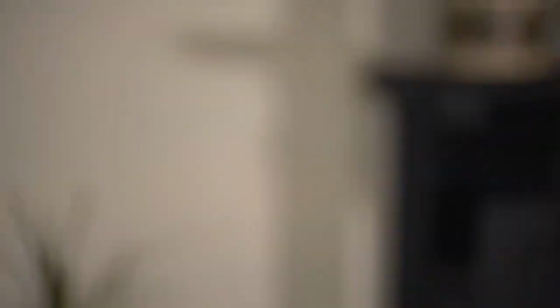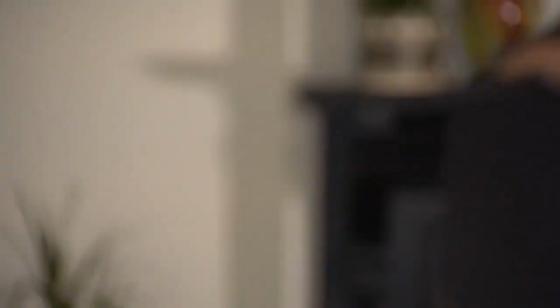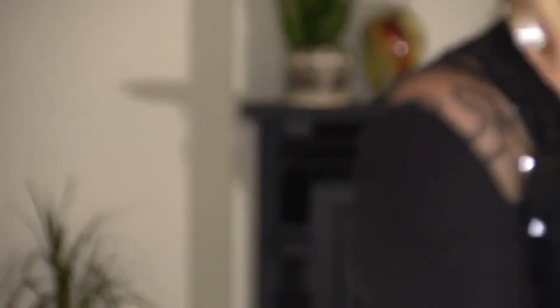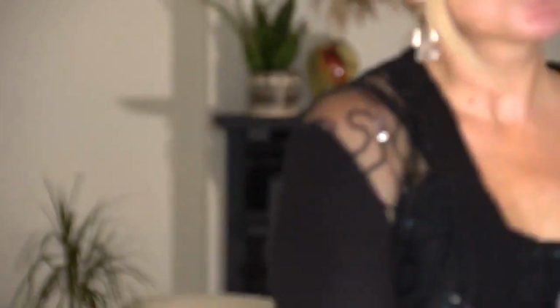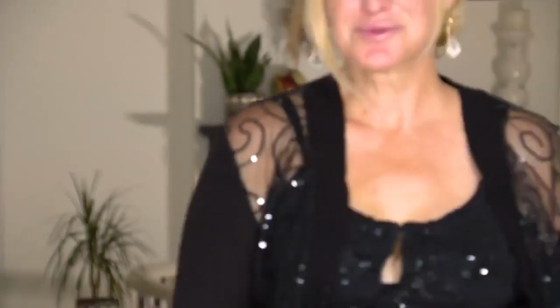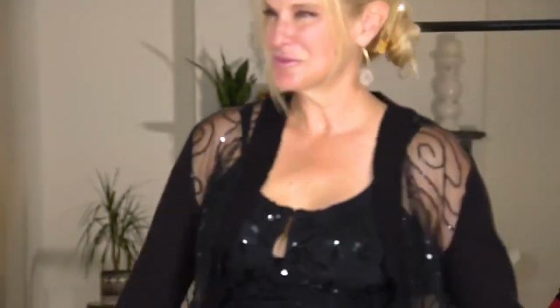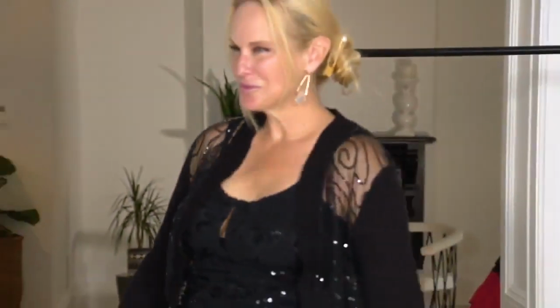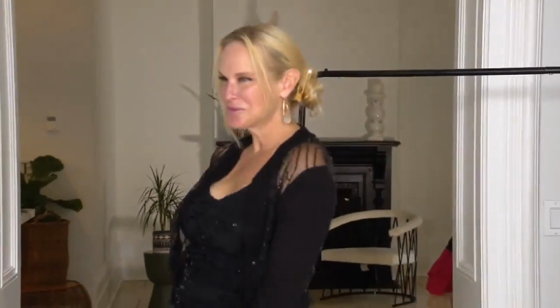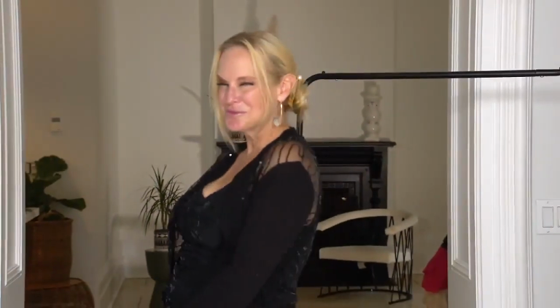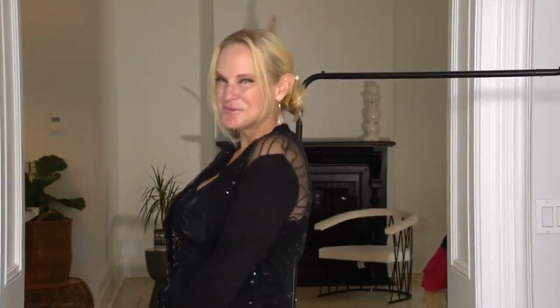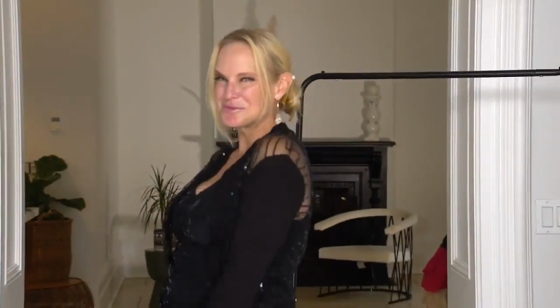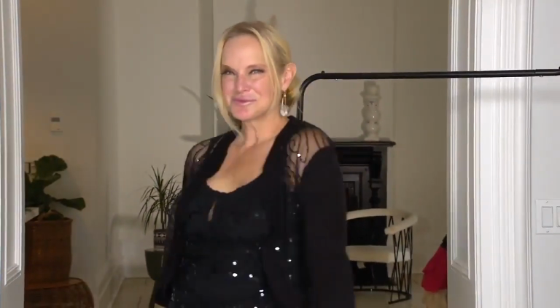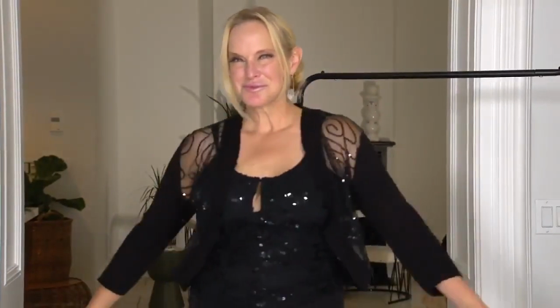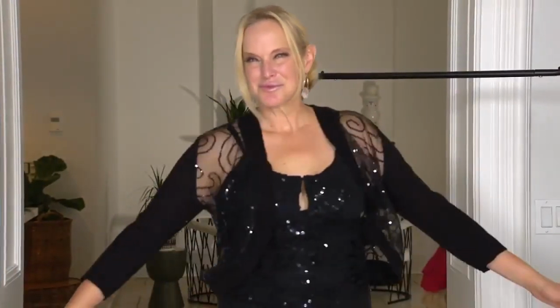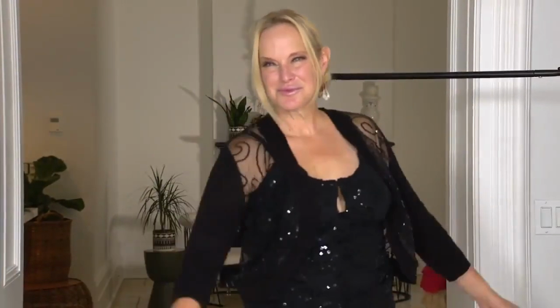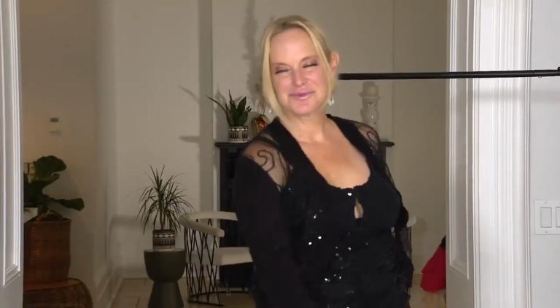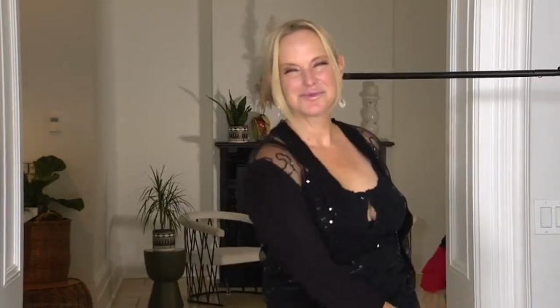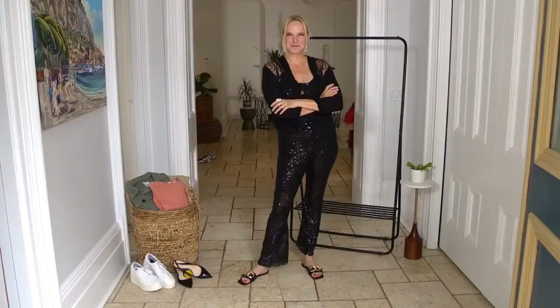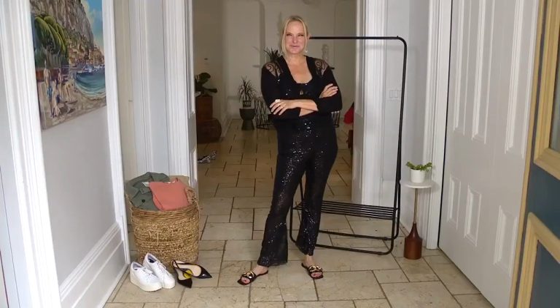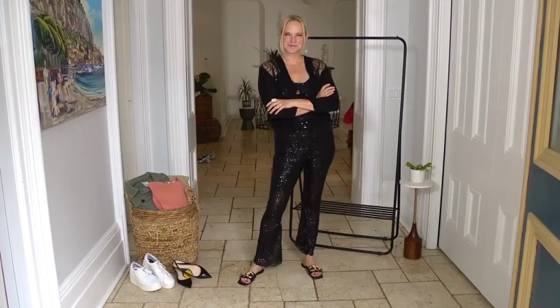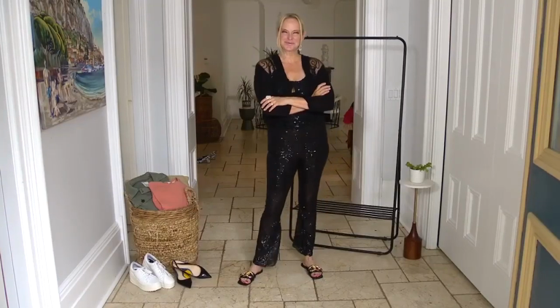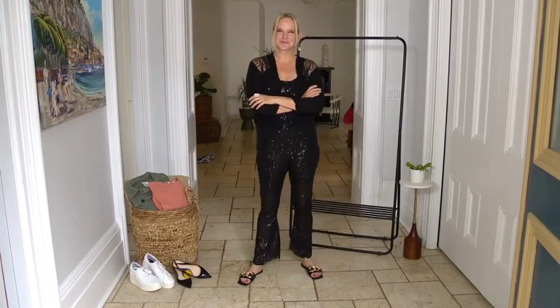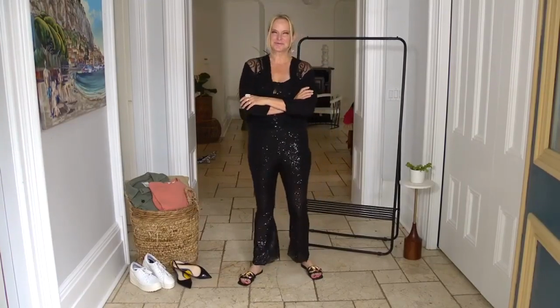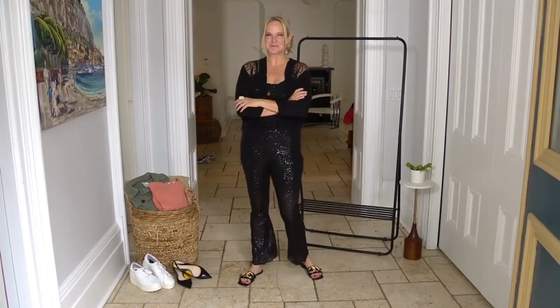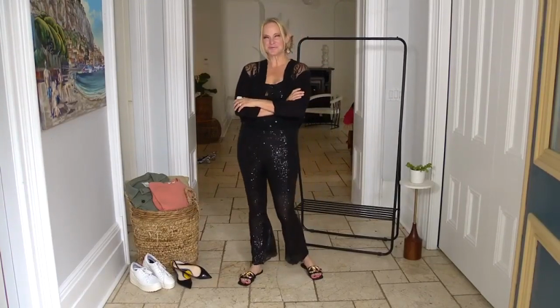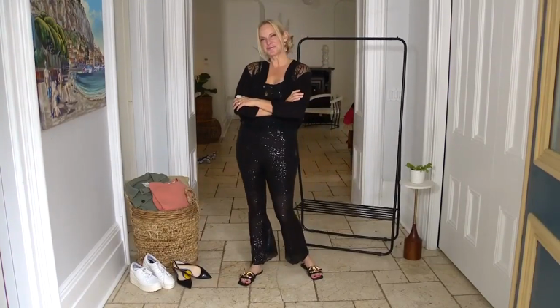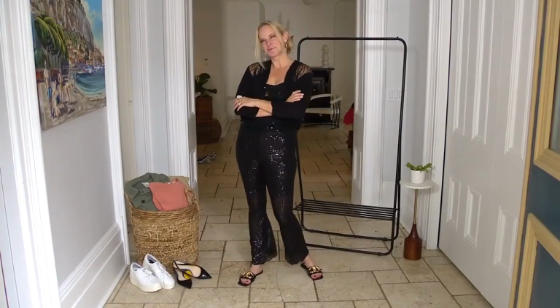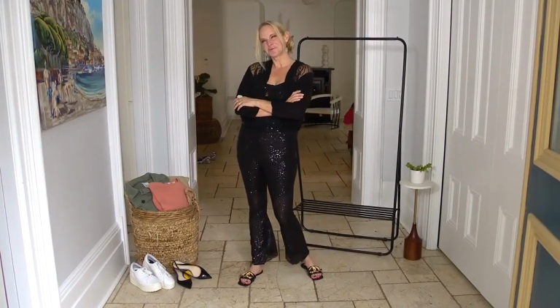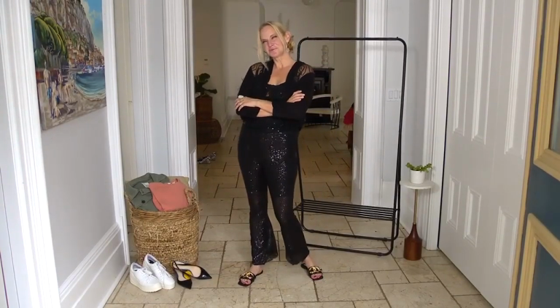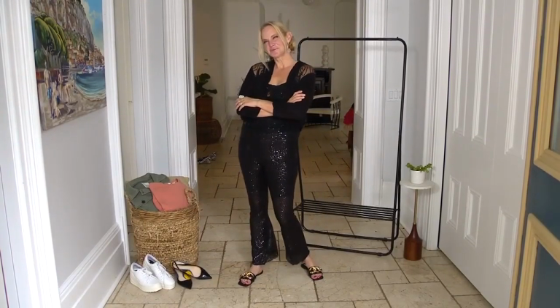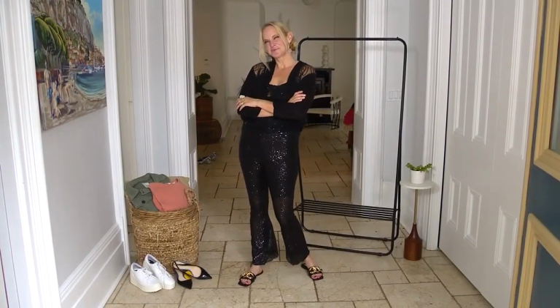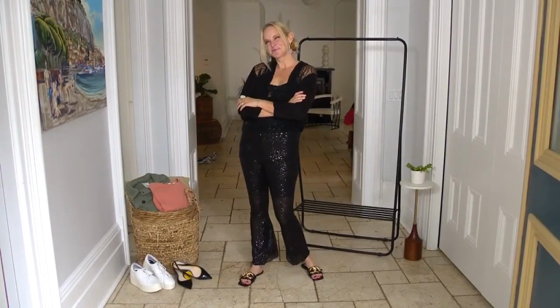I did have to get a perfect sequined cardigan. I found this one at Winners for $19.